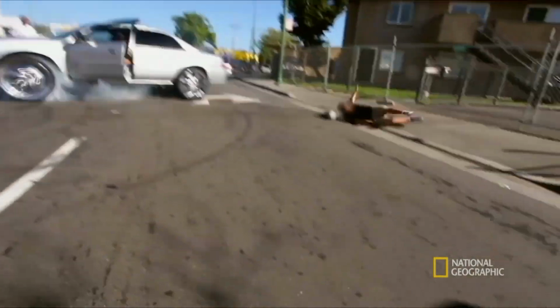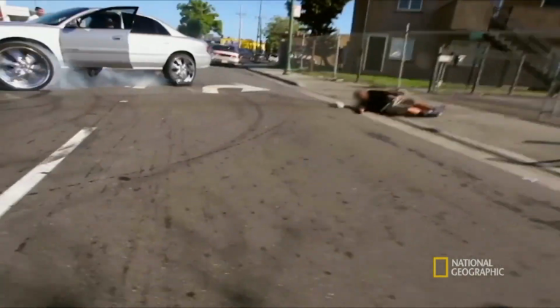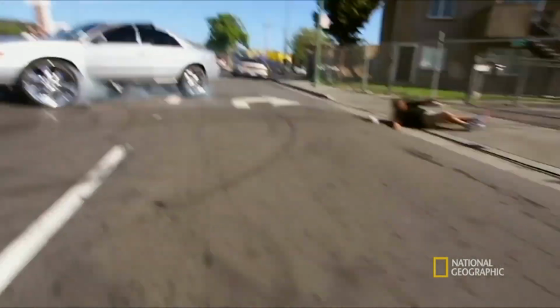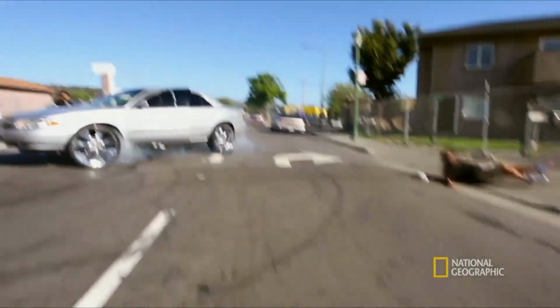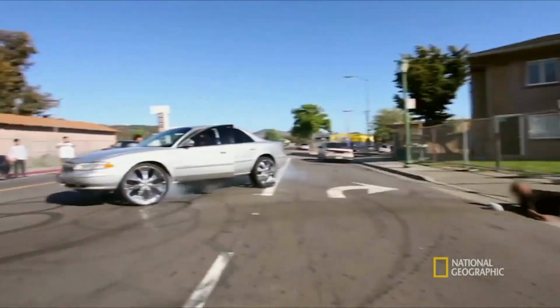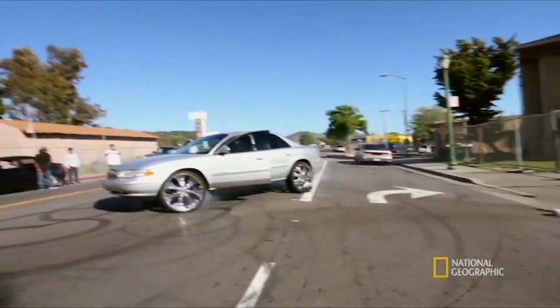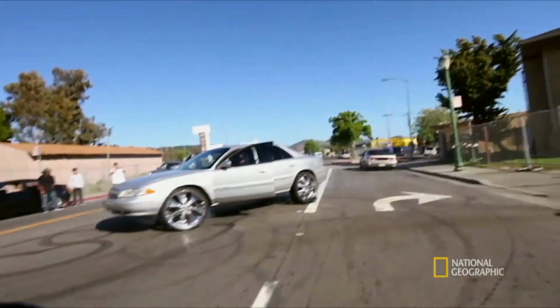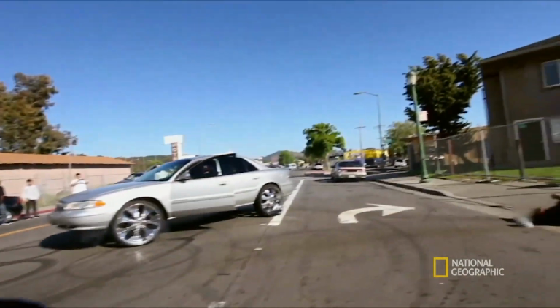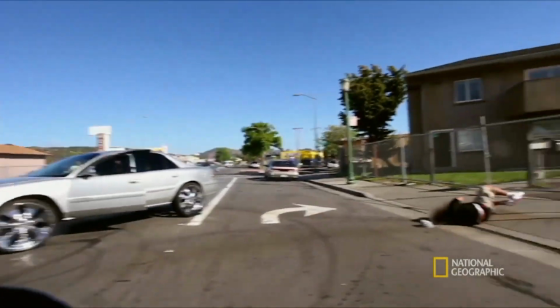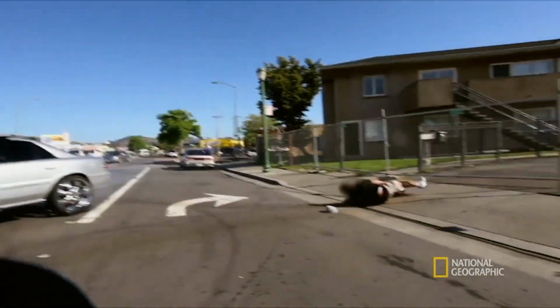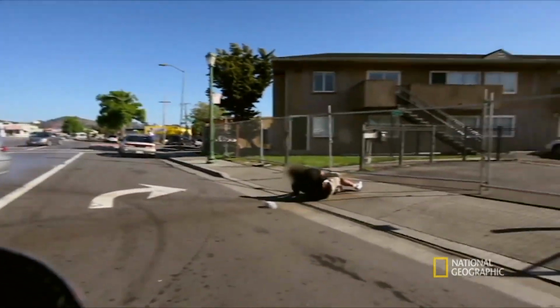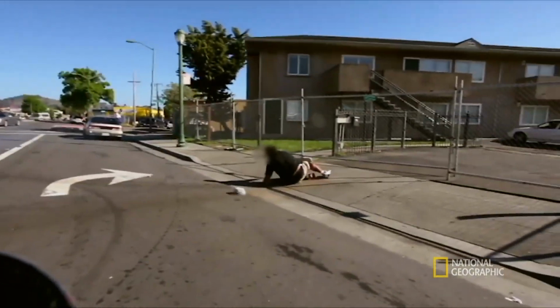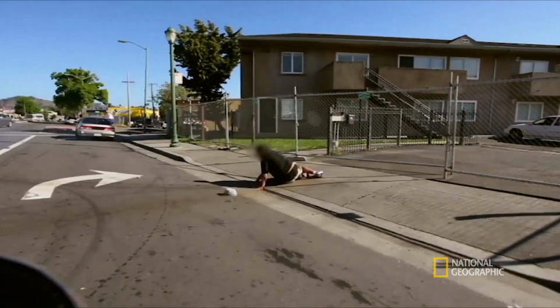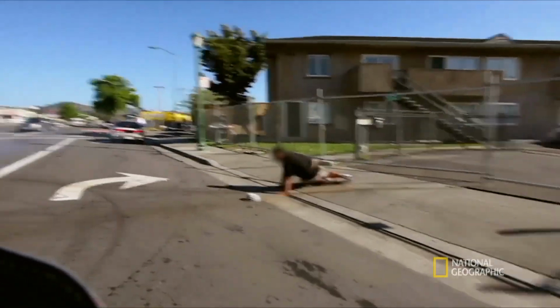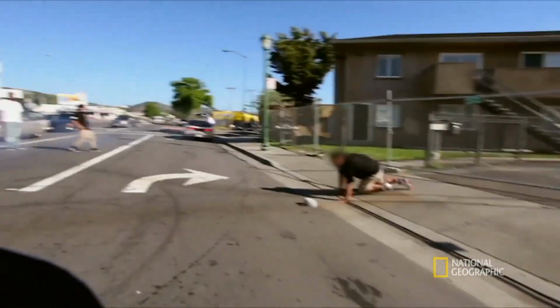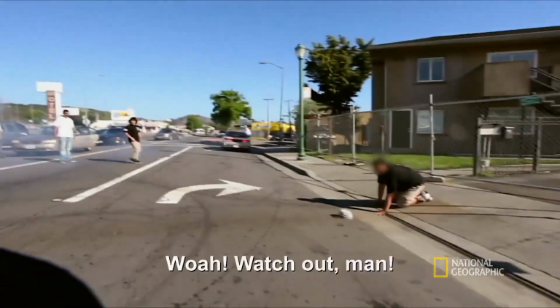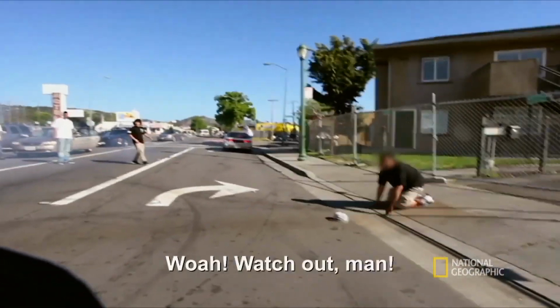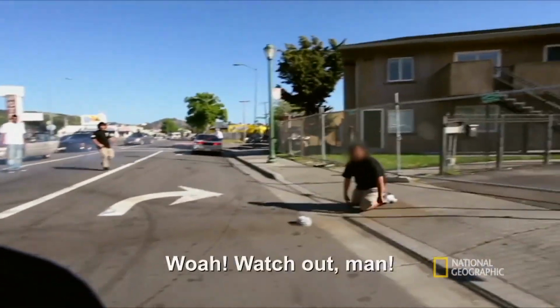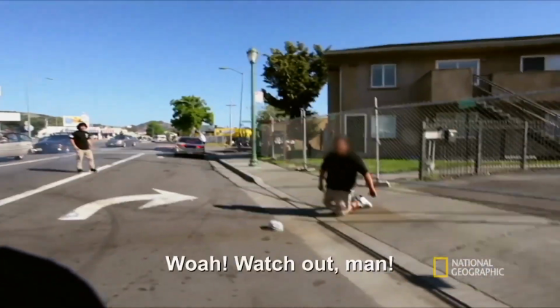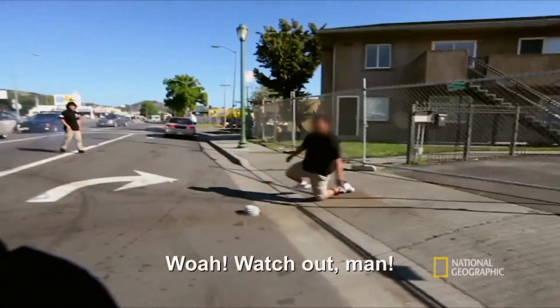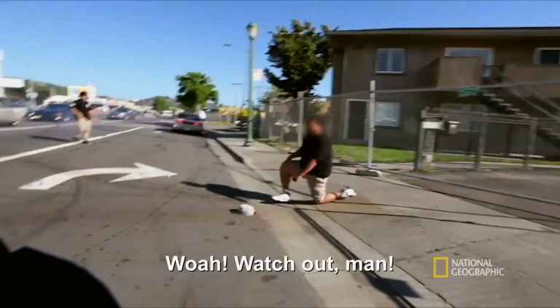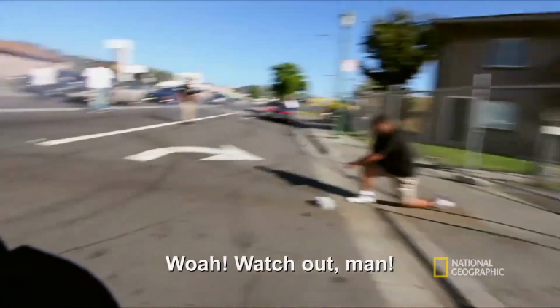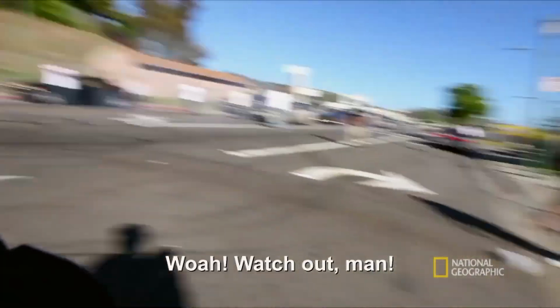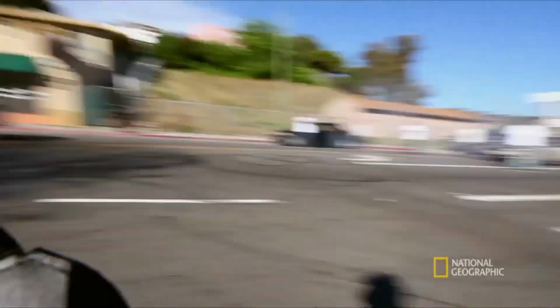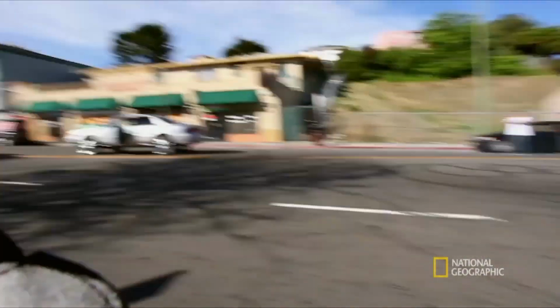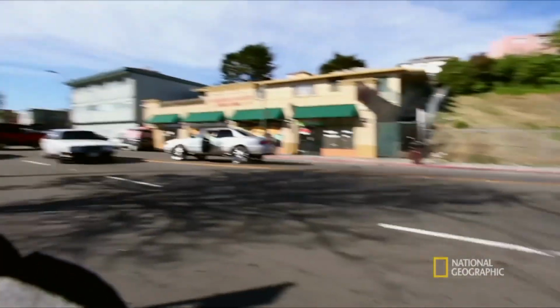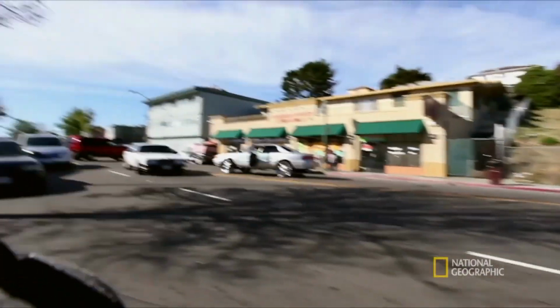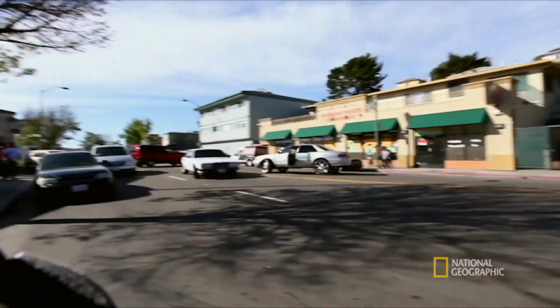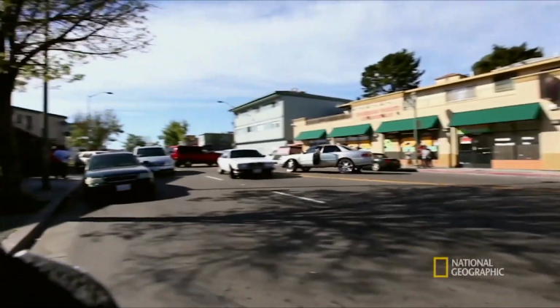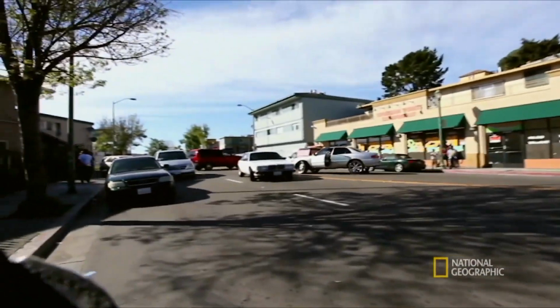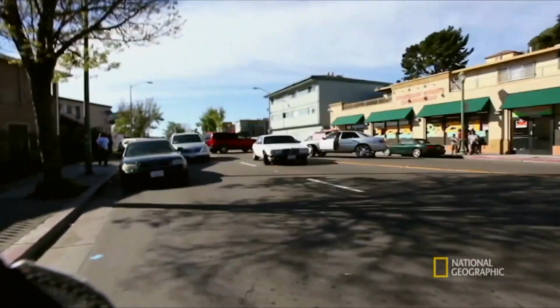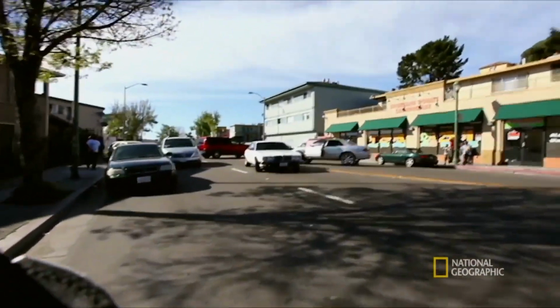But that doesn't make it less dangerous. It's a bit late for that.